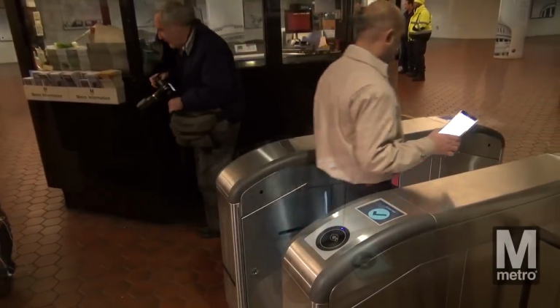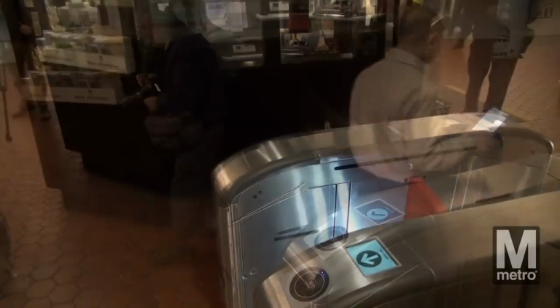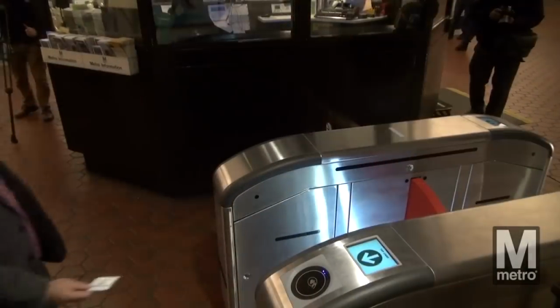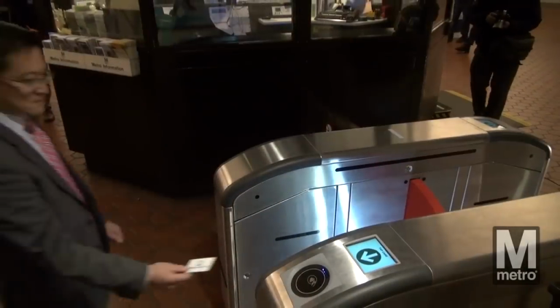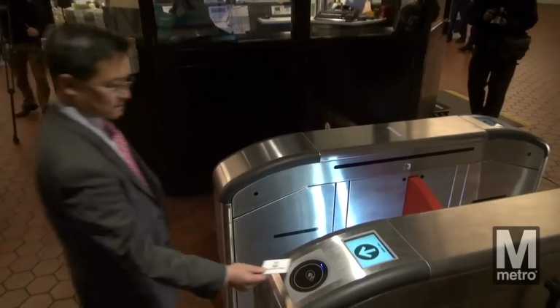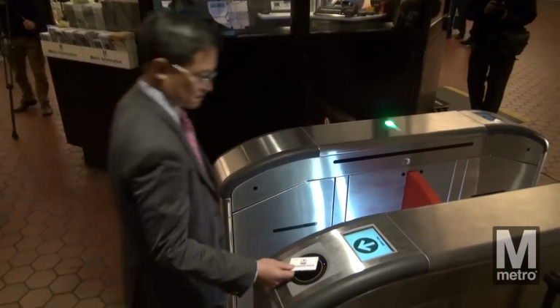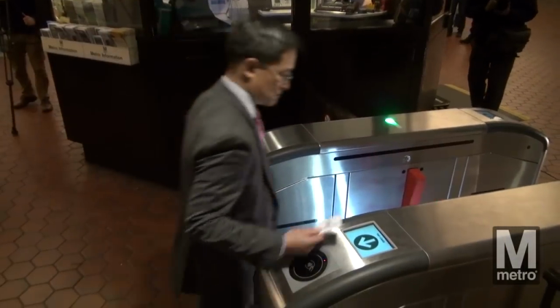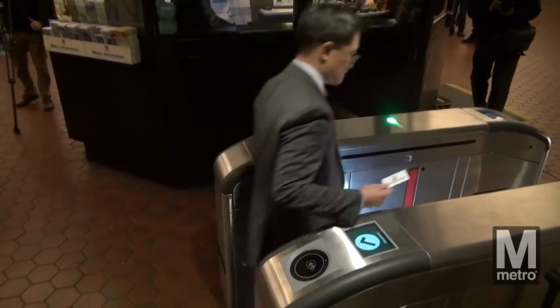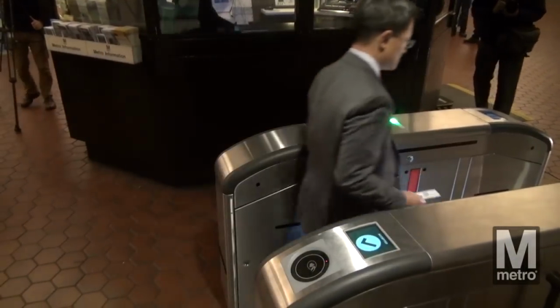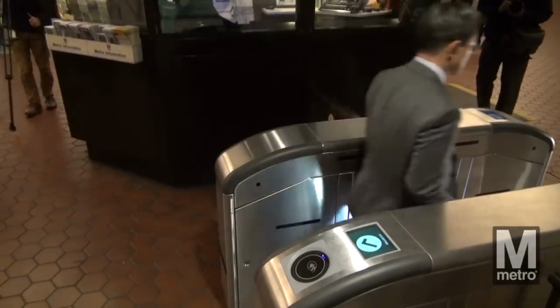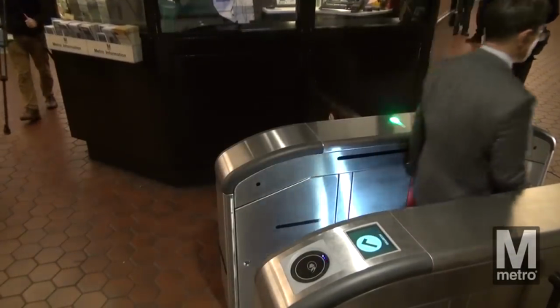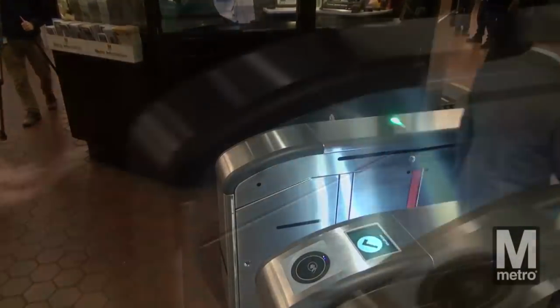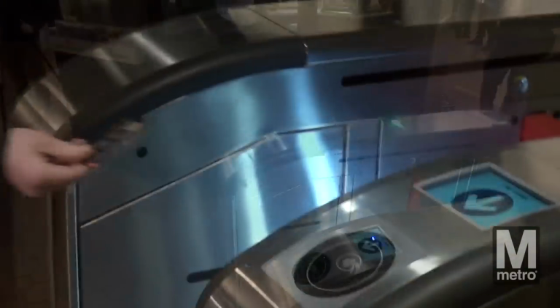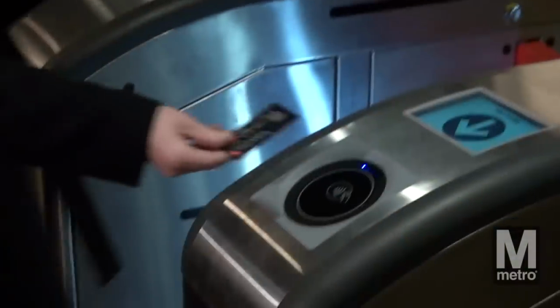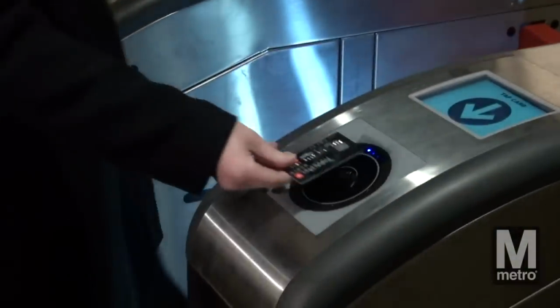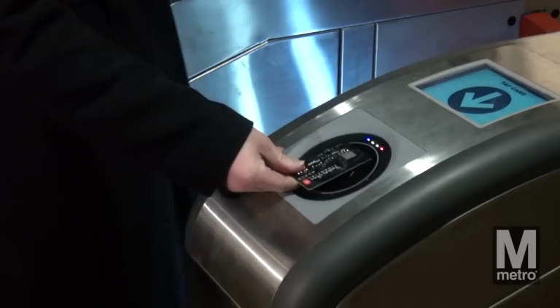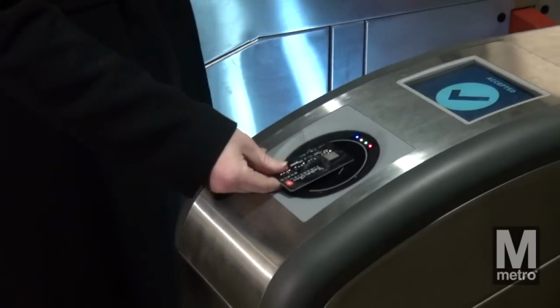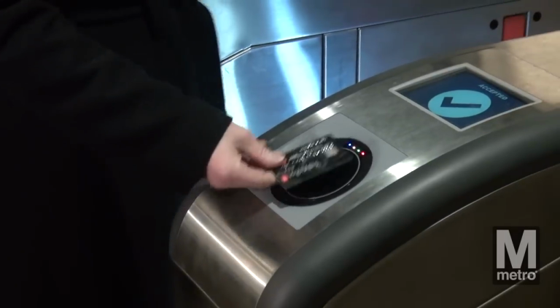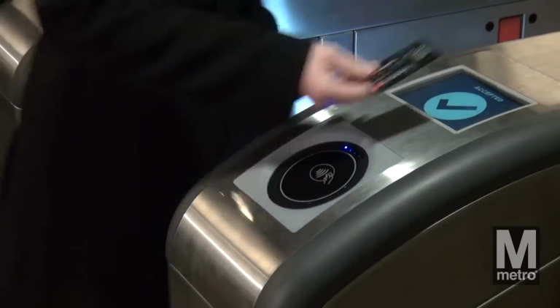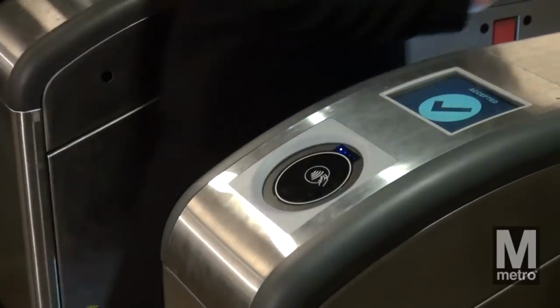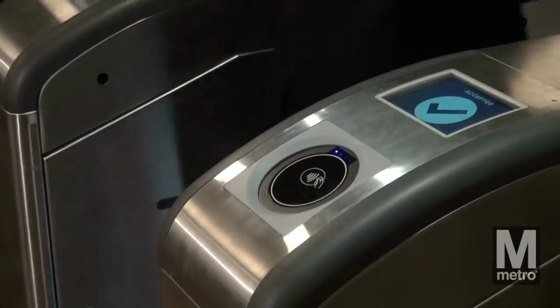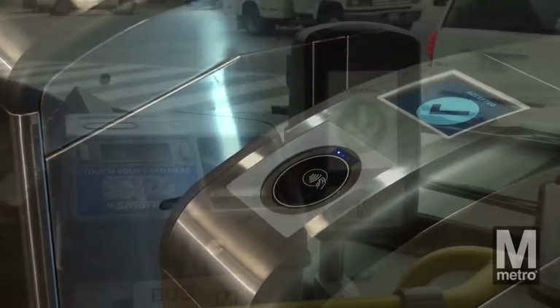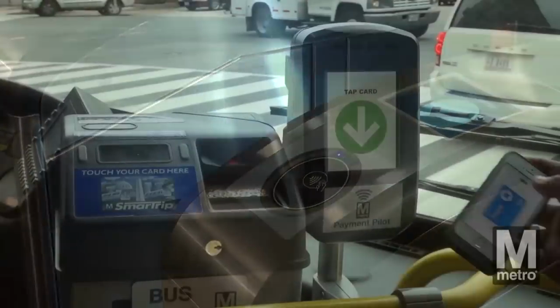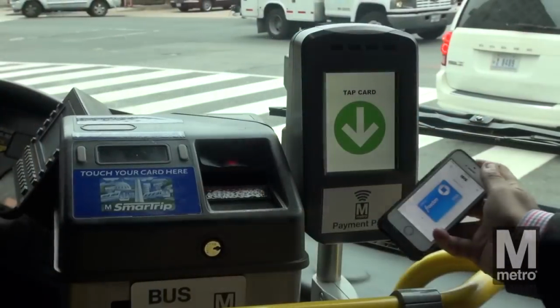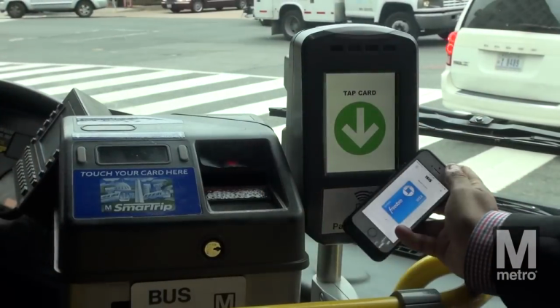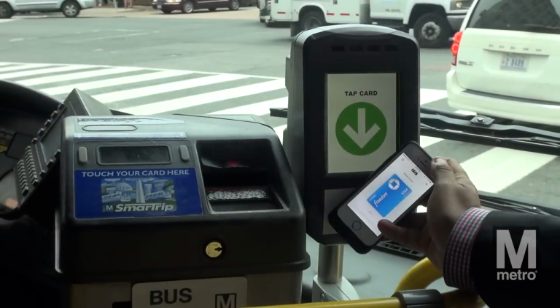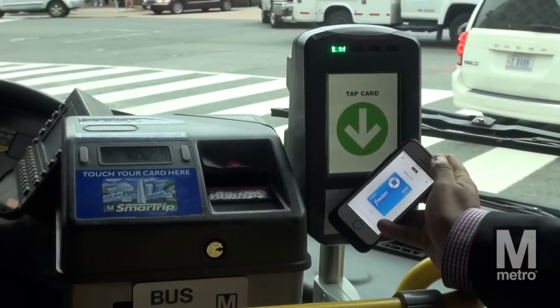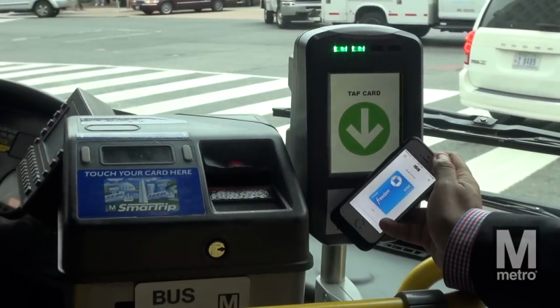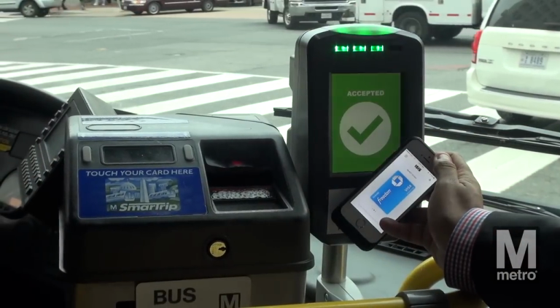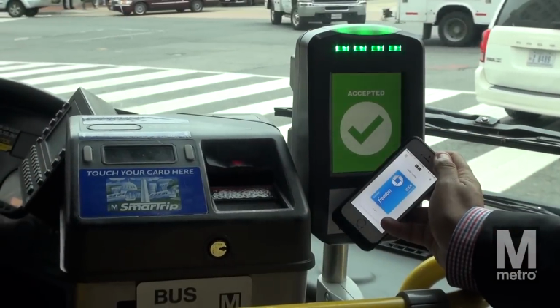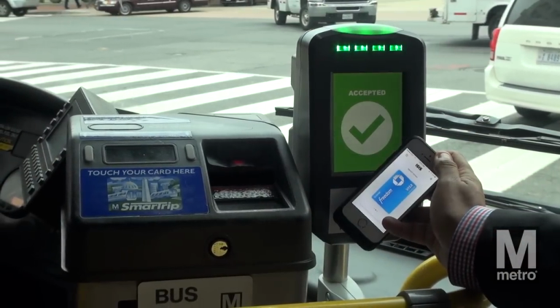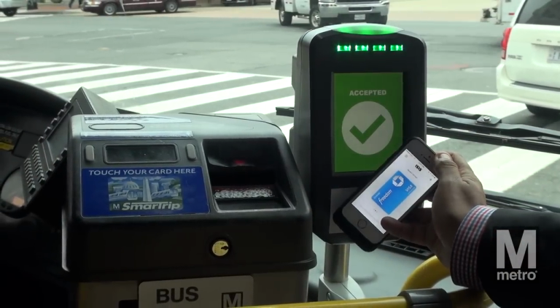The new fare gates will be used in our payment pilot, installed in ten Metro Rail stations, two Metro Rail parking lots, and six Metro bus routes.